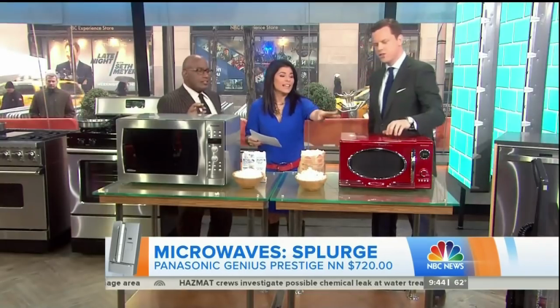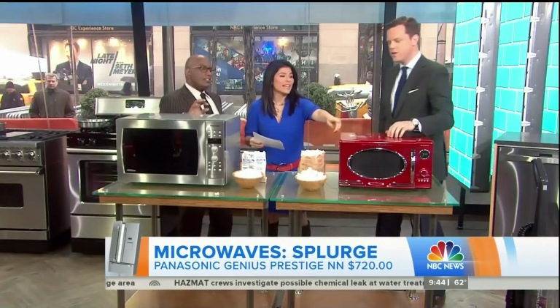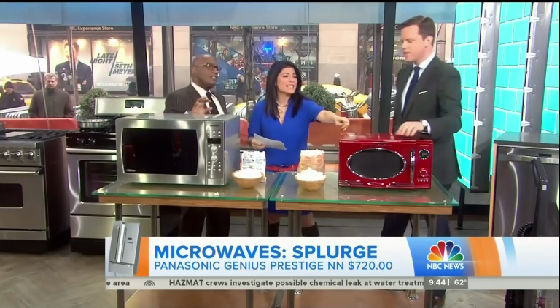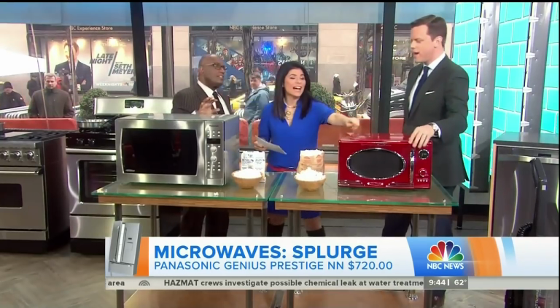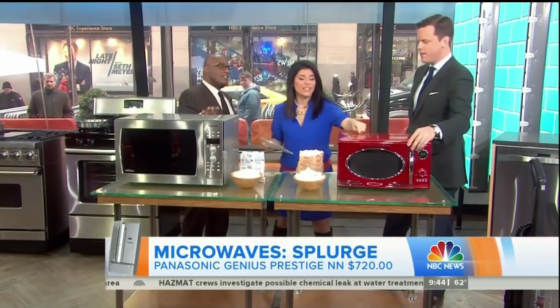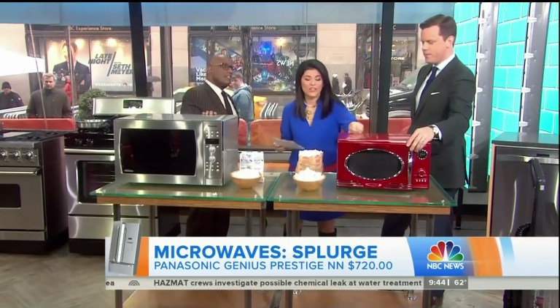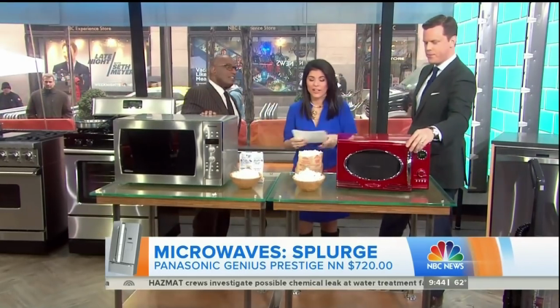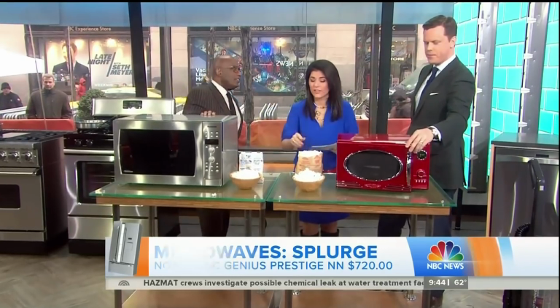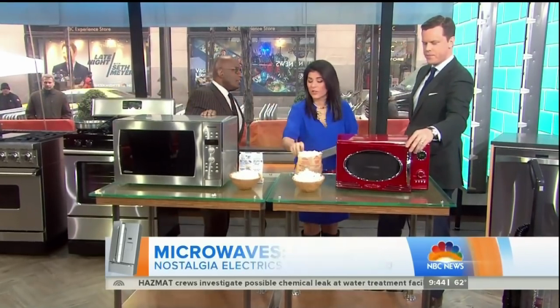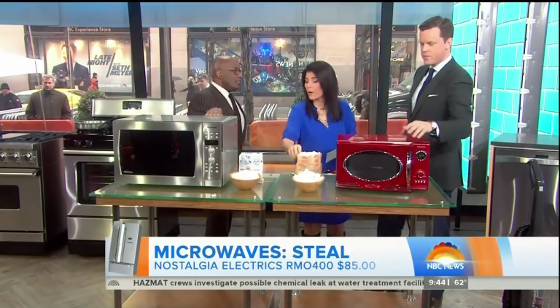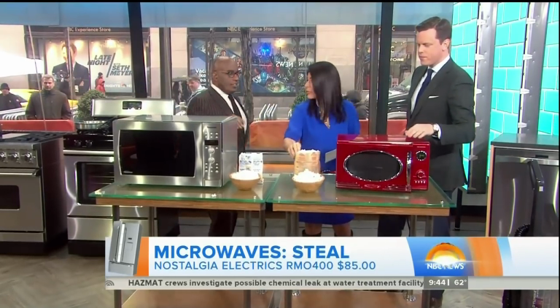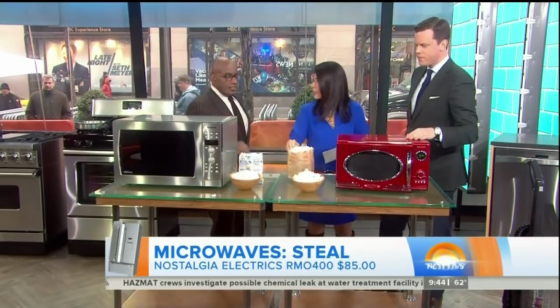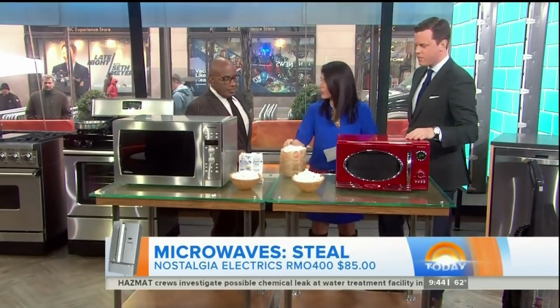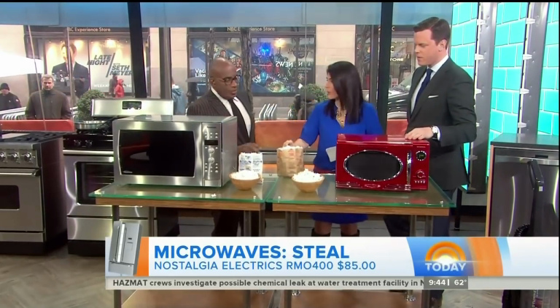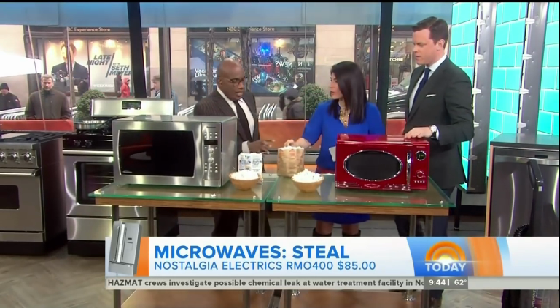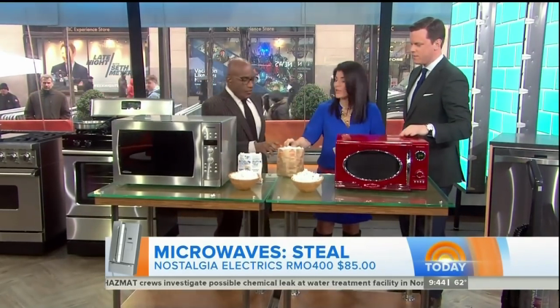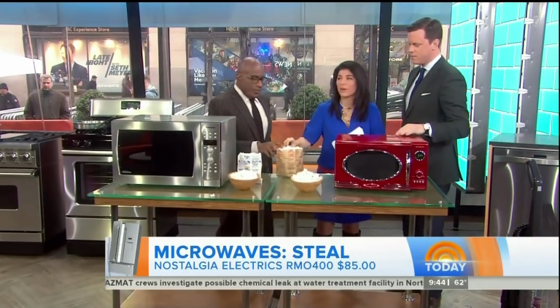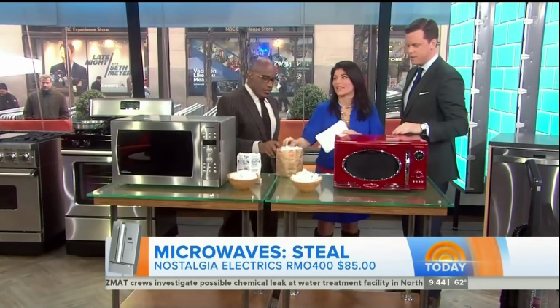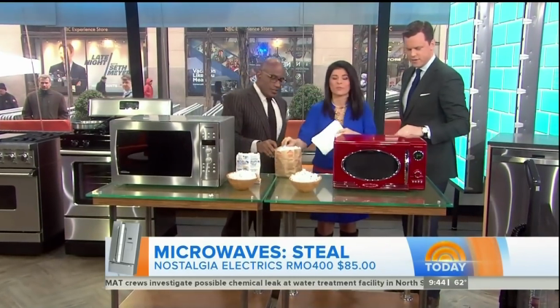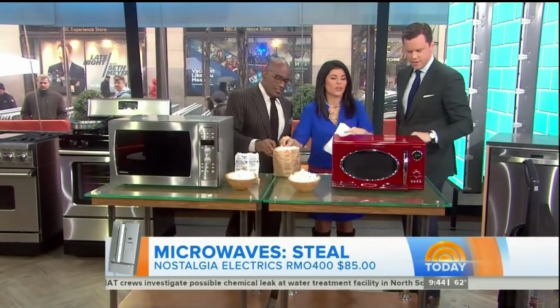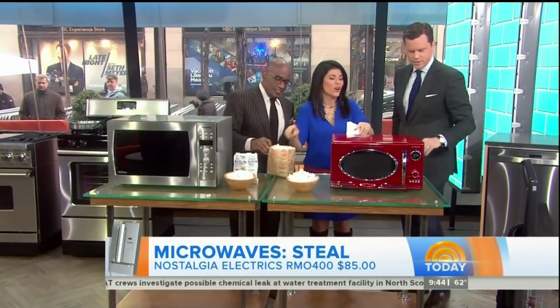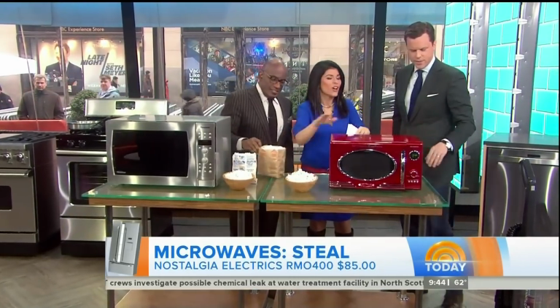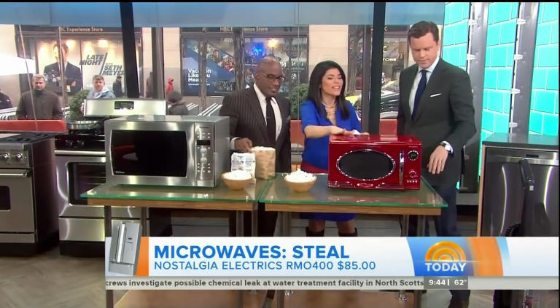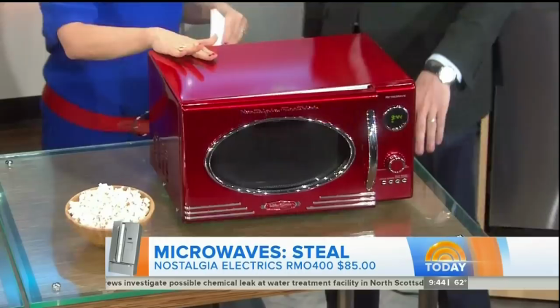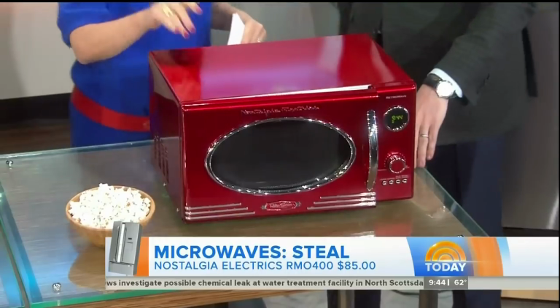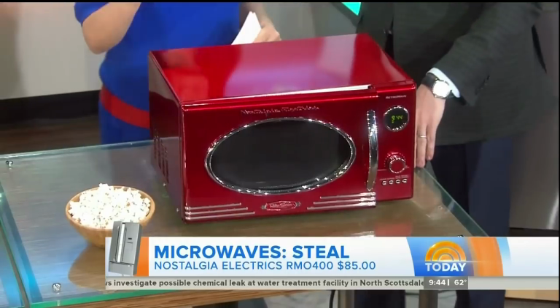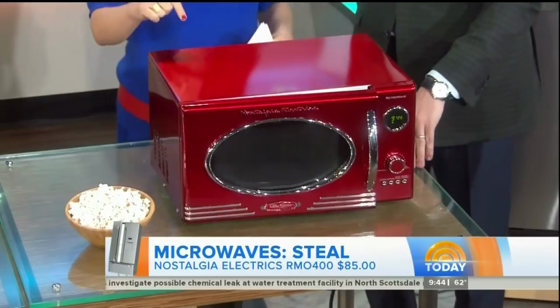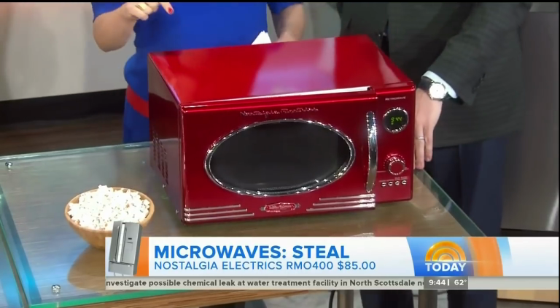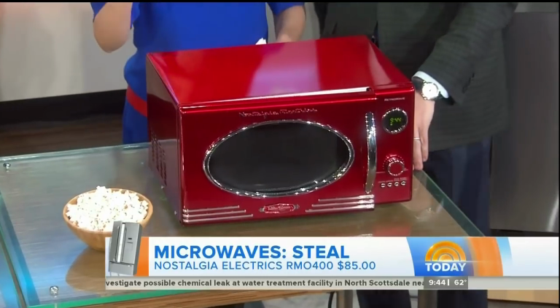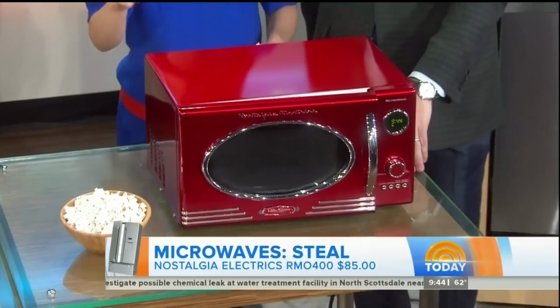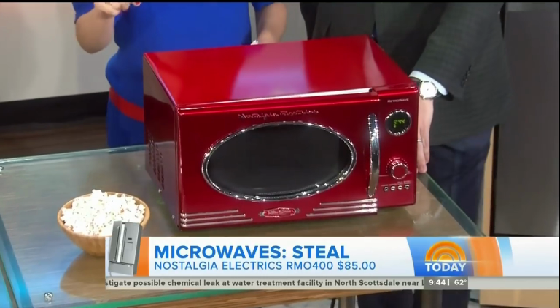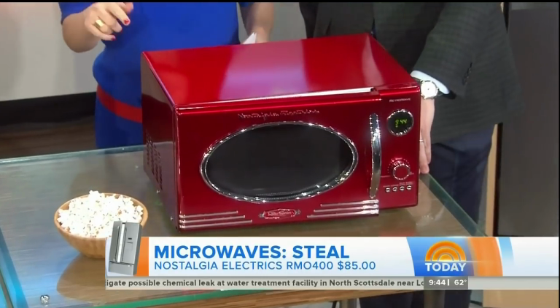This guy, on the other hand — do you want some popcorn? This one is only $85. It looks like a Corvette to me. I love it, and it's got great power.